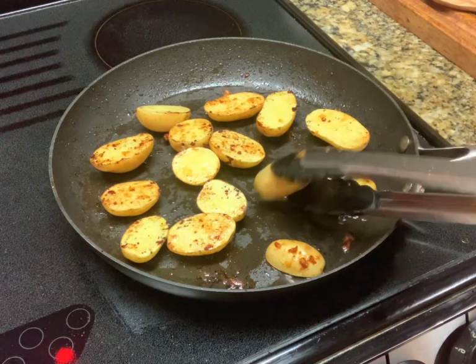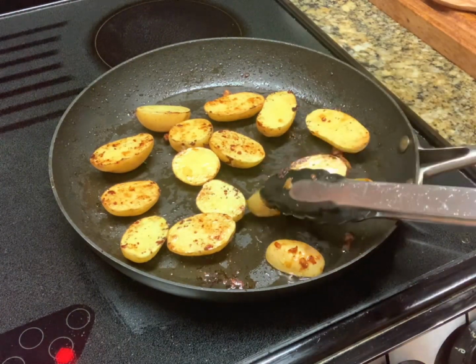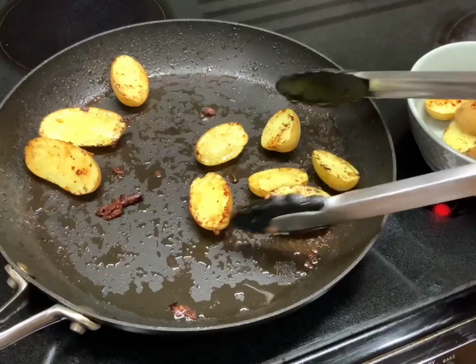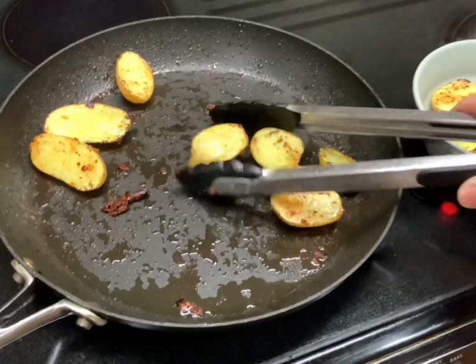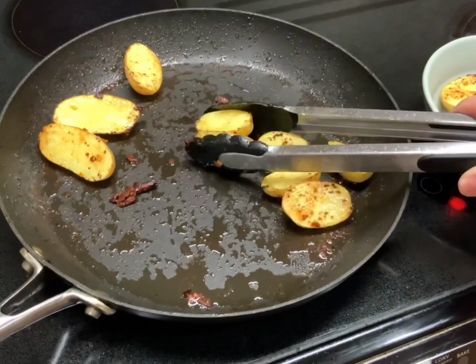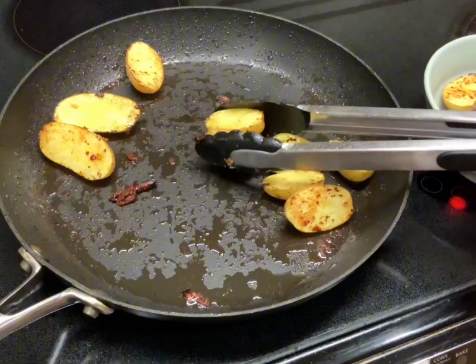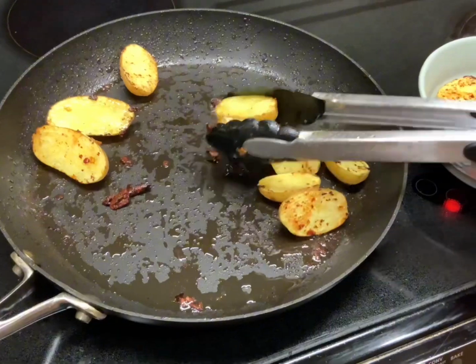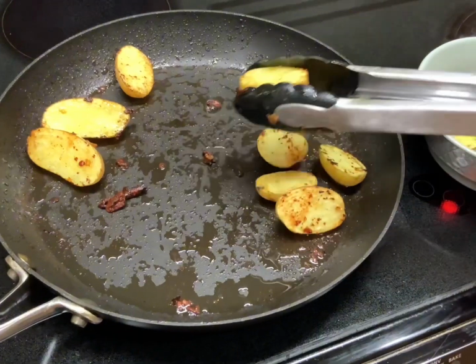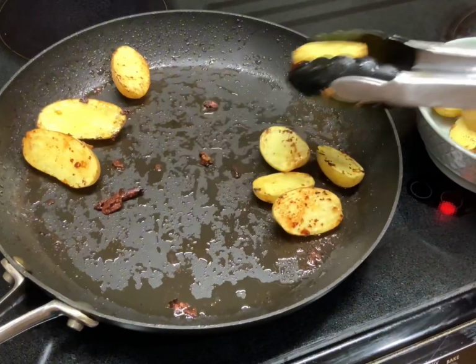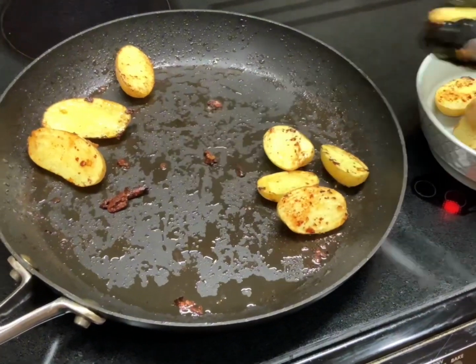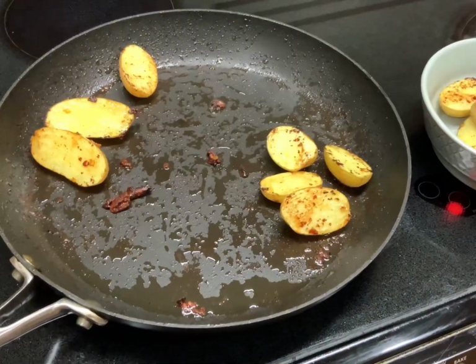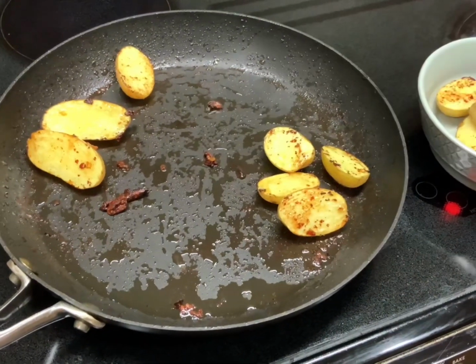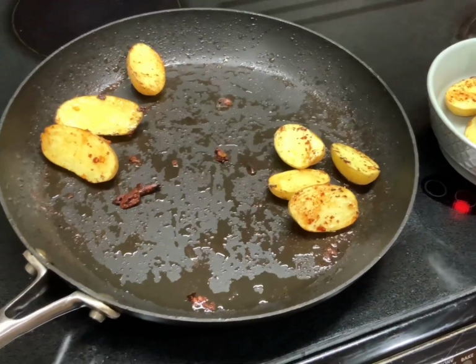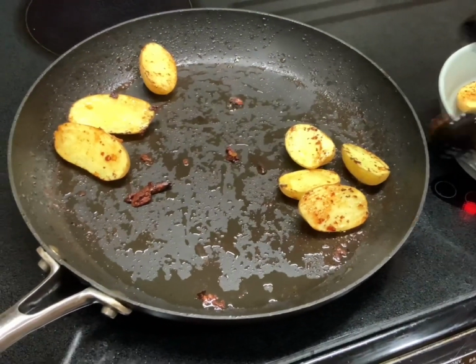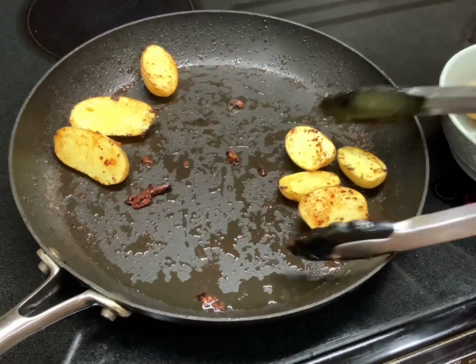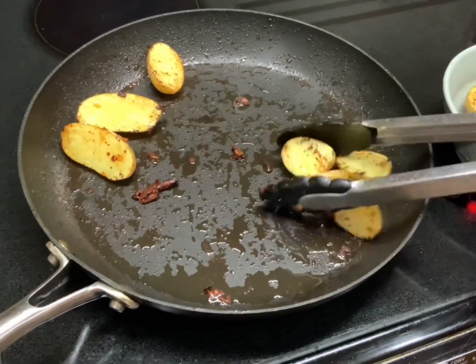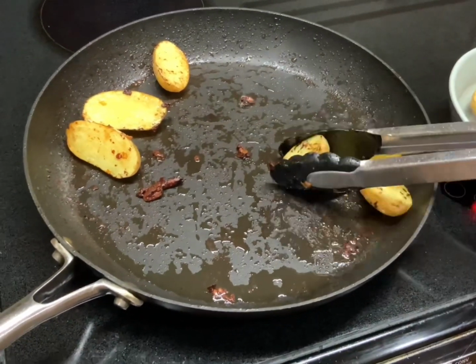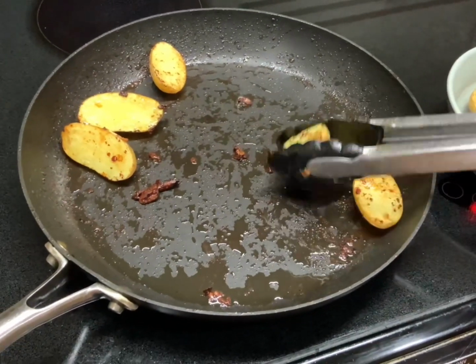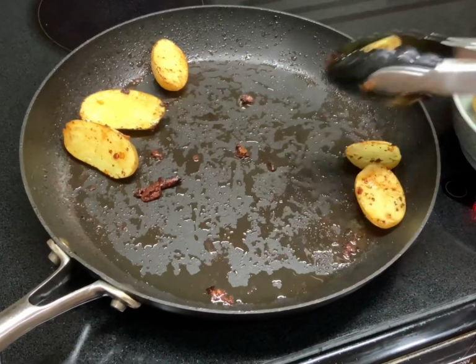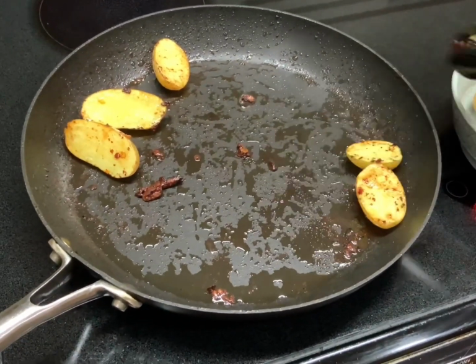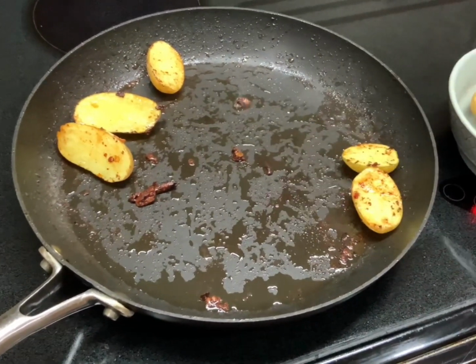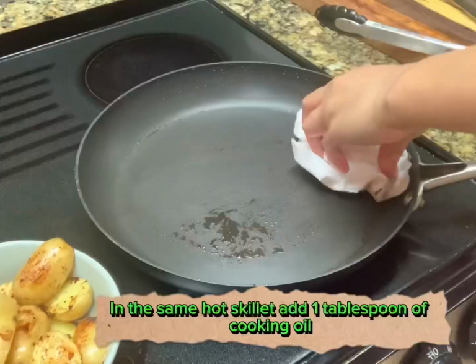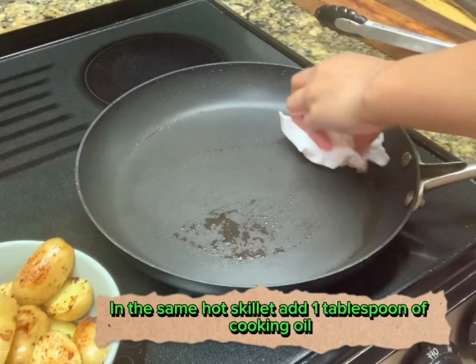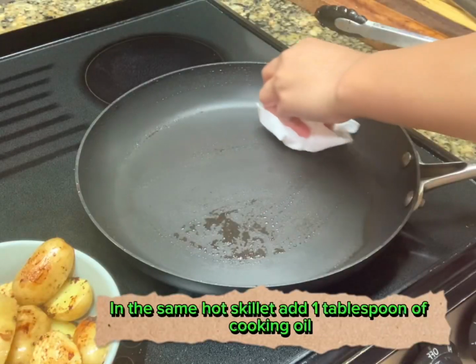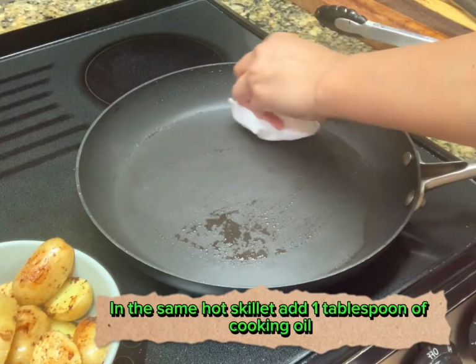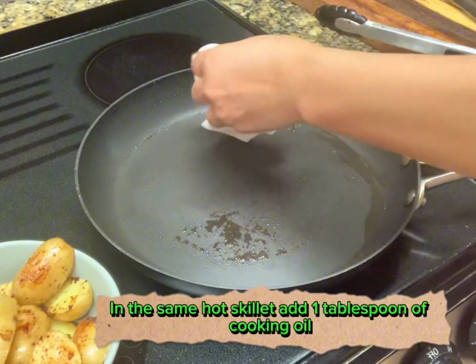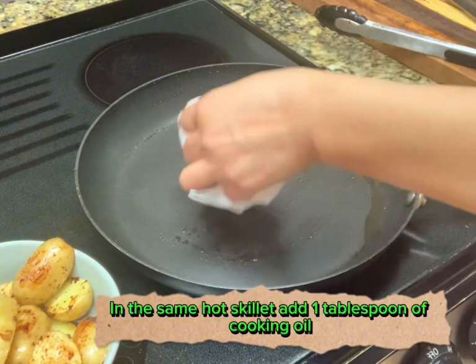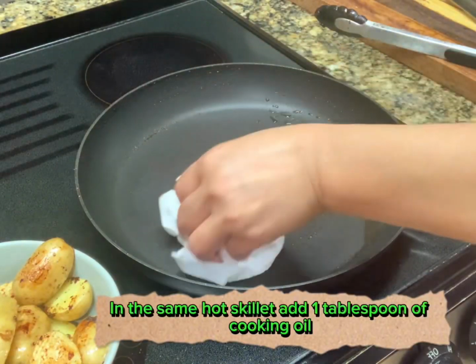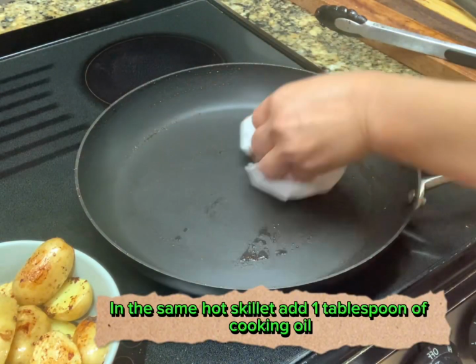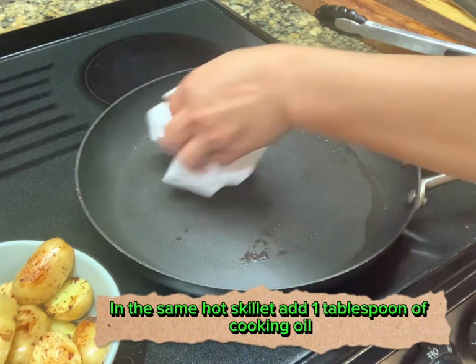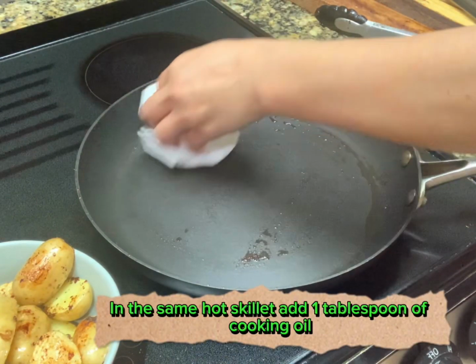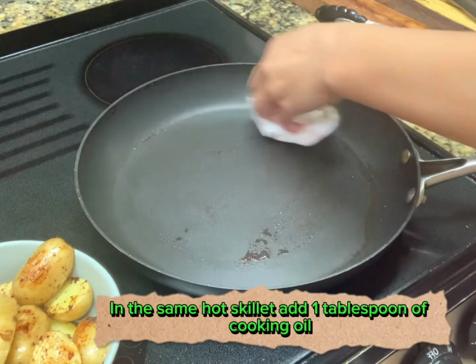After cooking the potatoes, wipe and clean the skillet for the next ingredients.